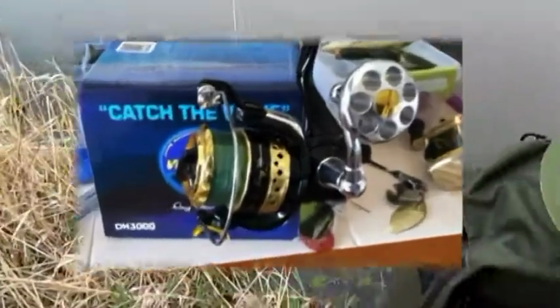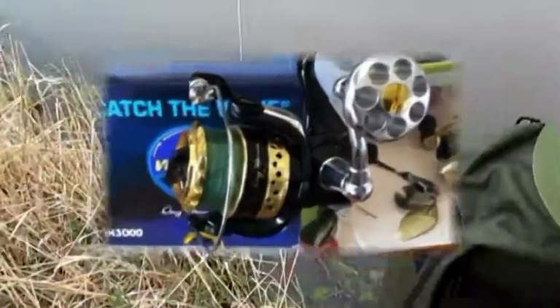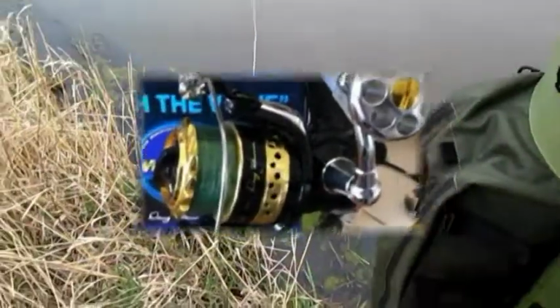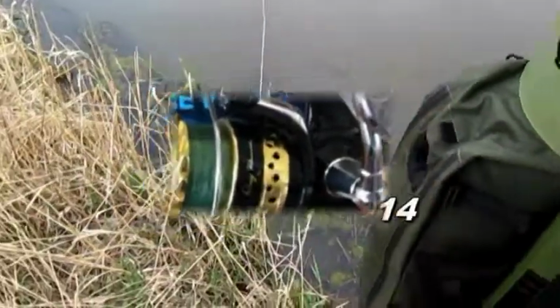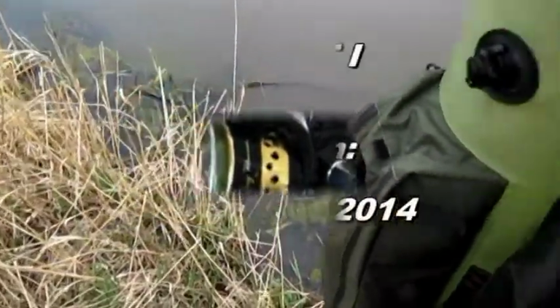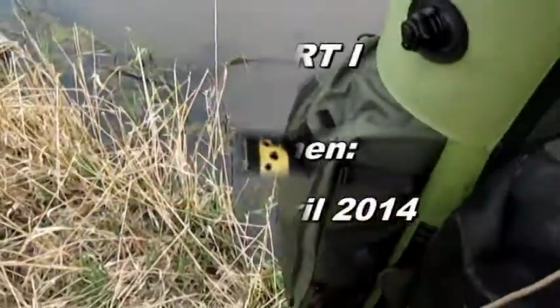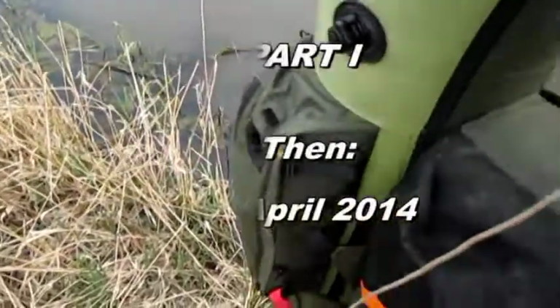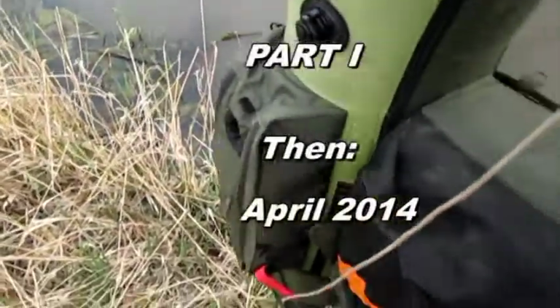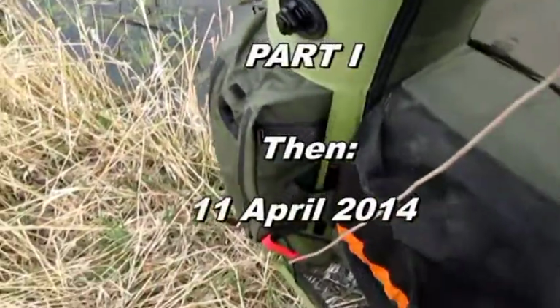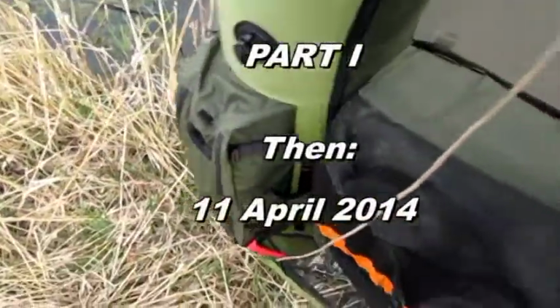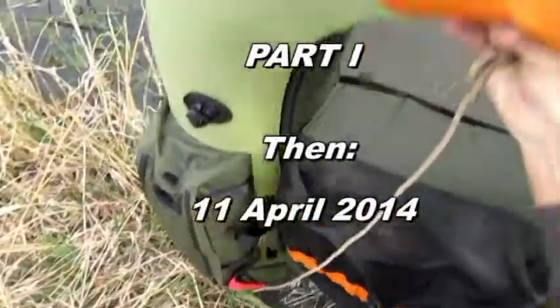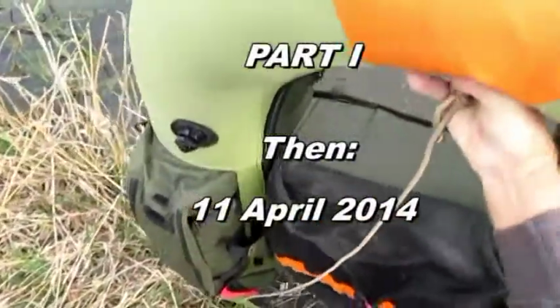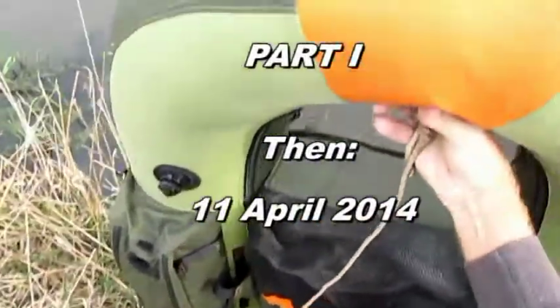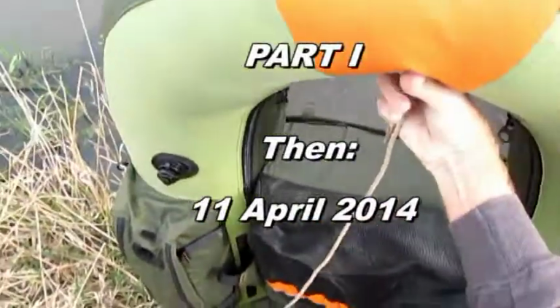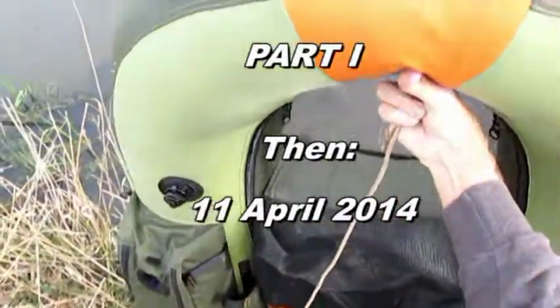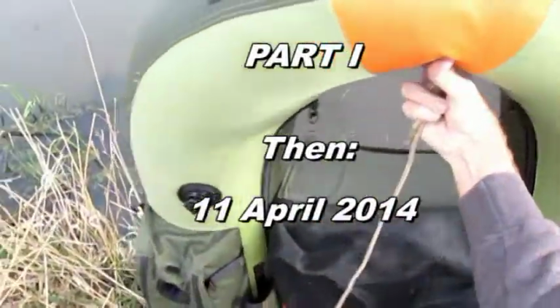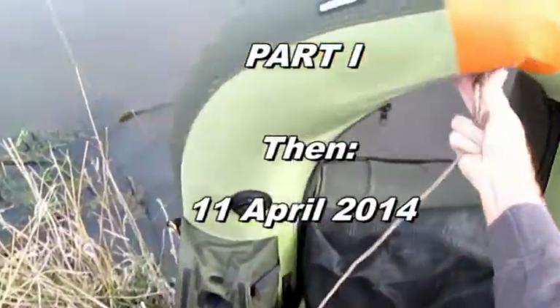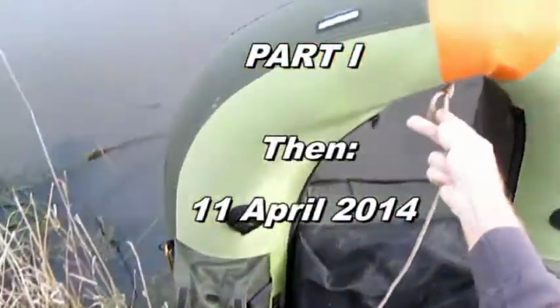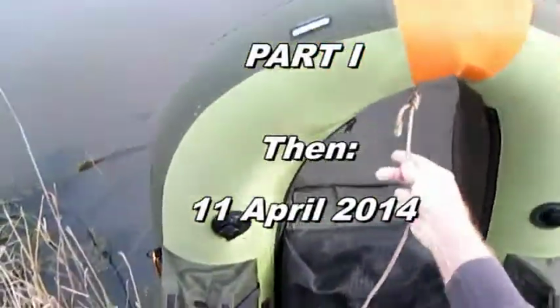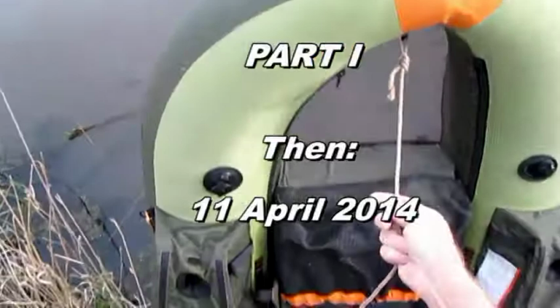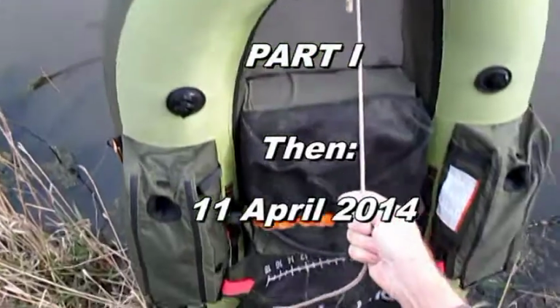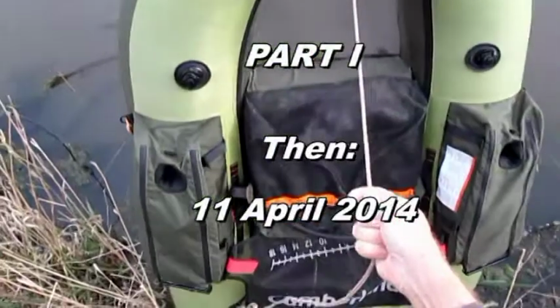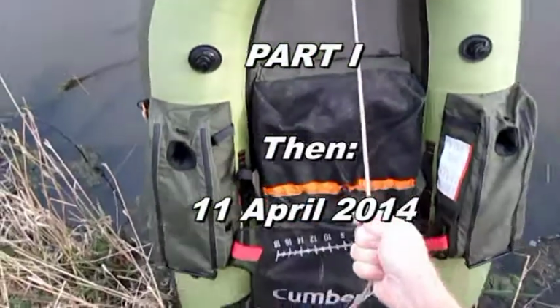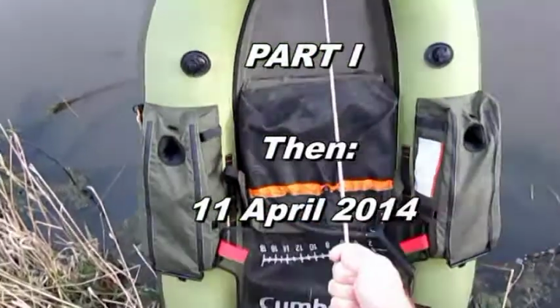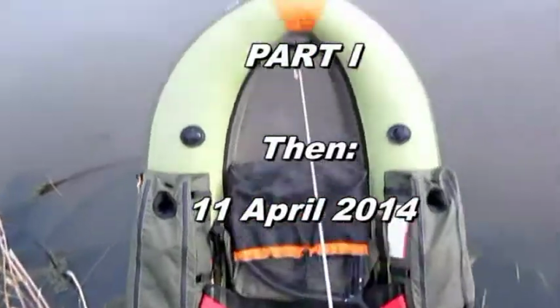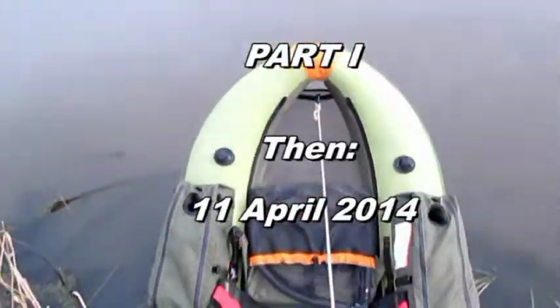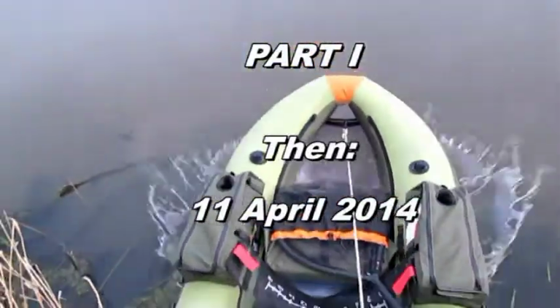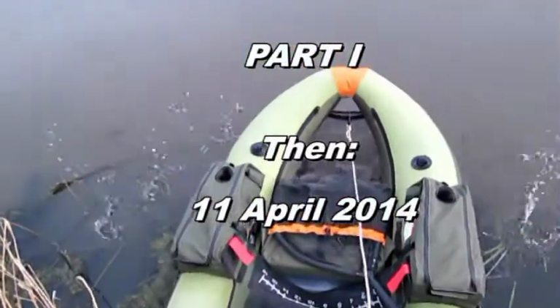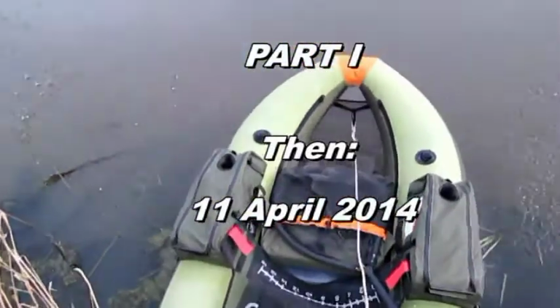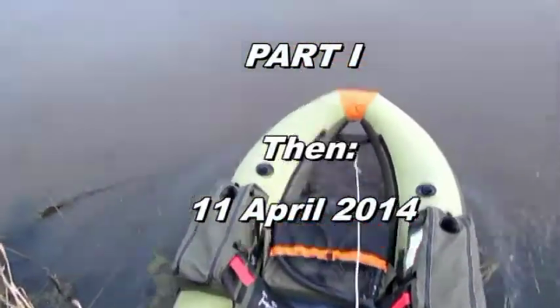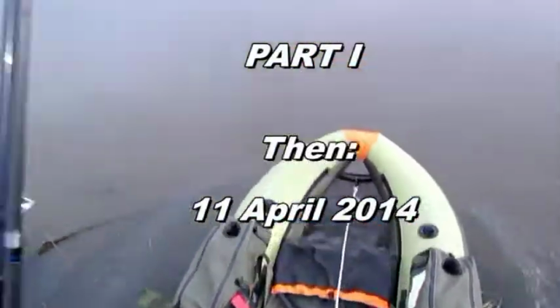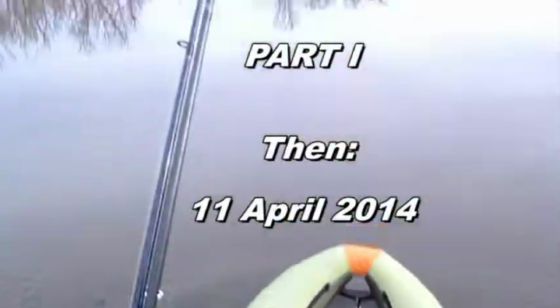Pond level looks up, turkeys are gobbling in the background. We might just have a good day coming up.